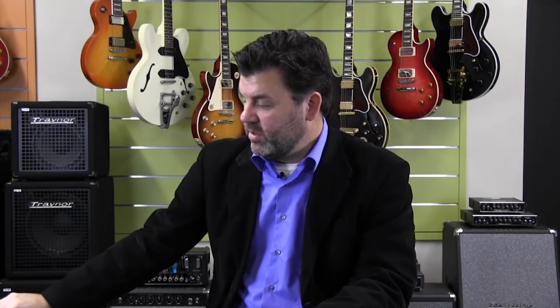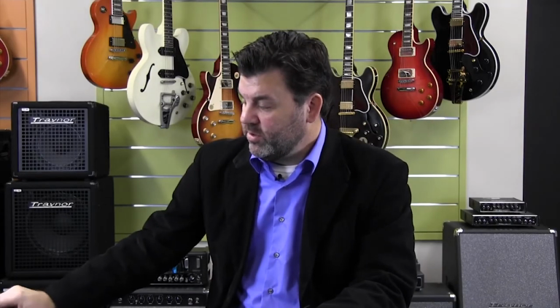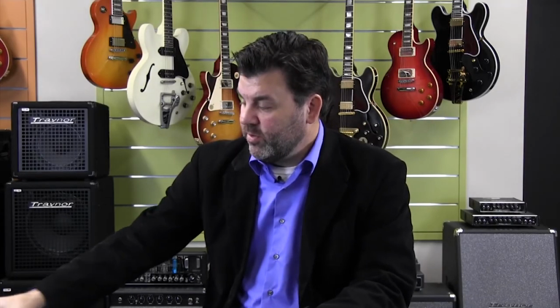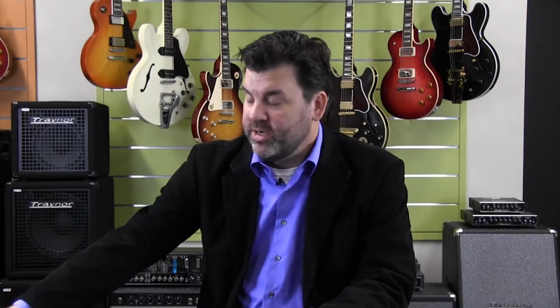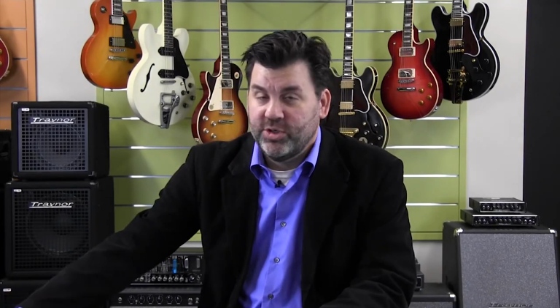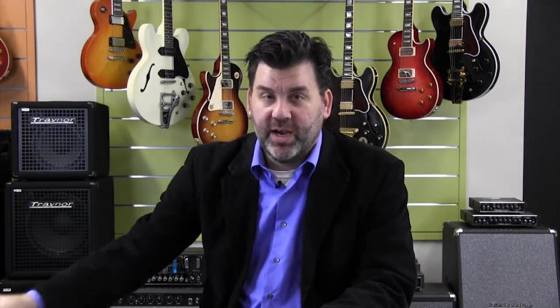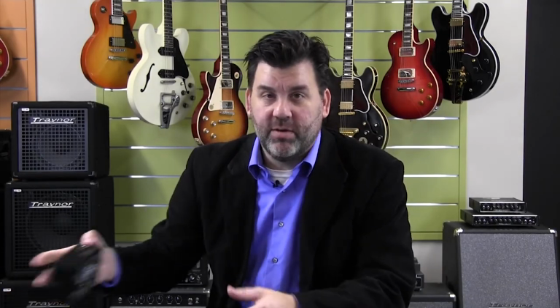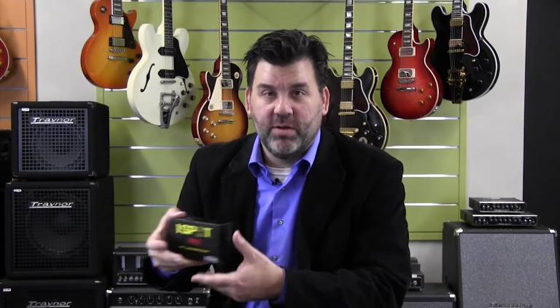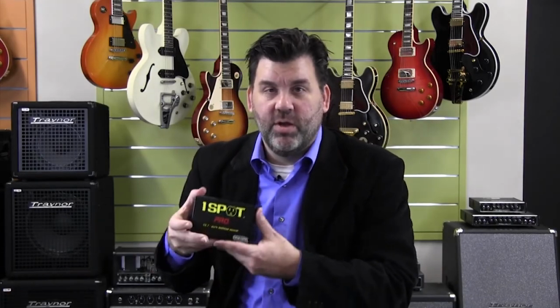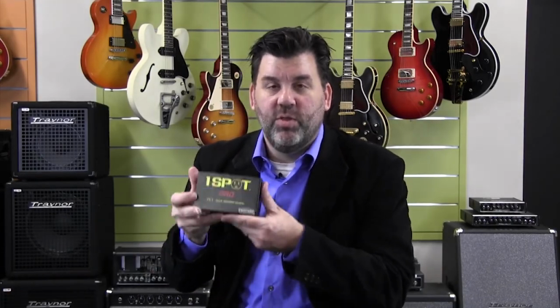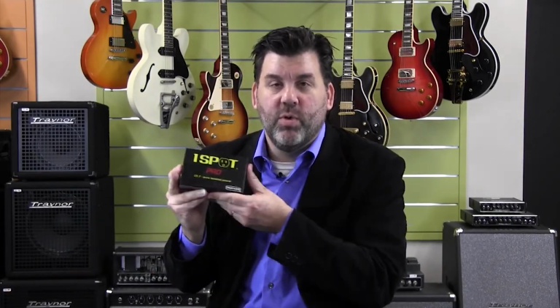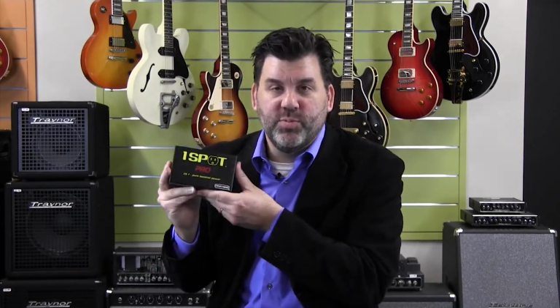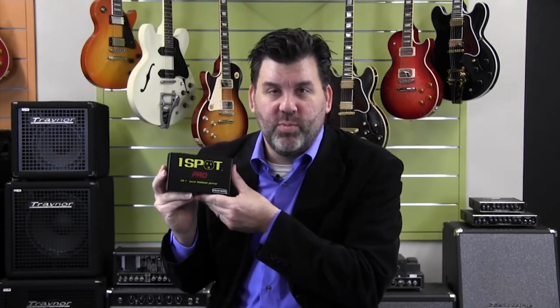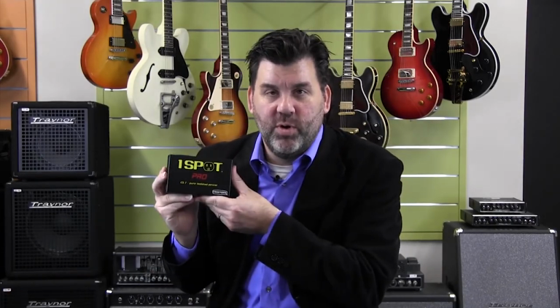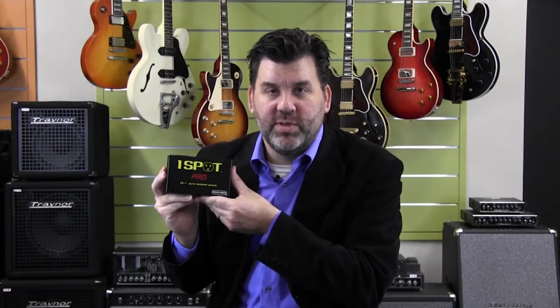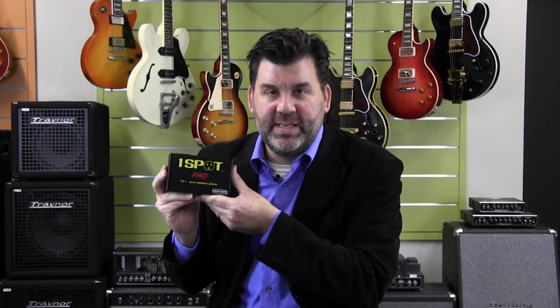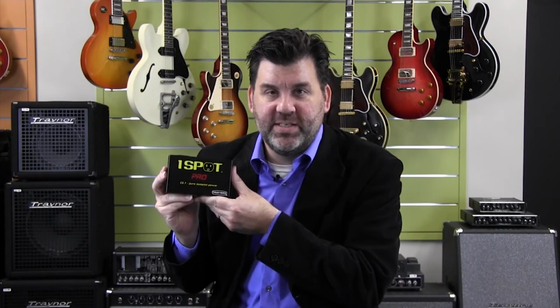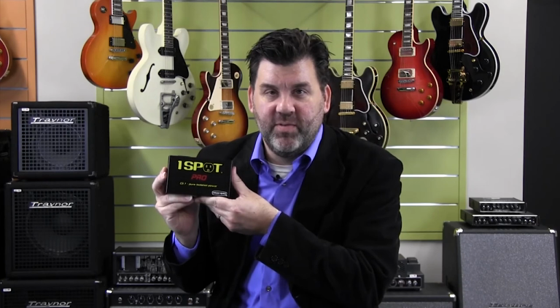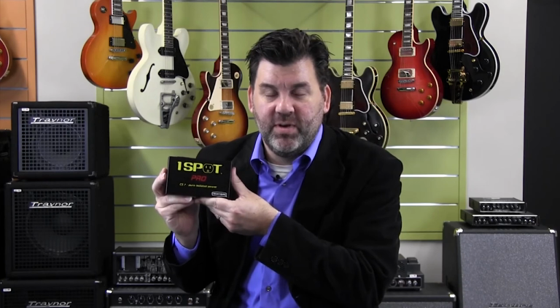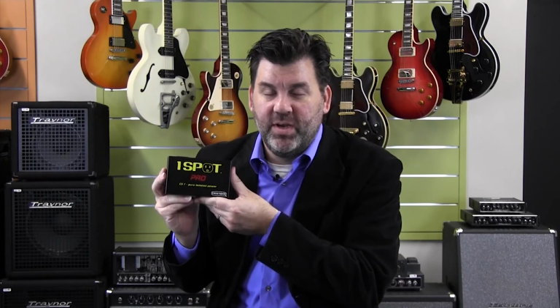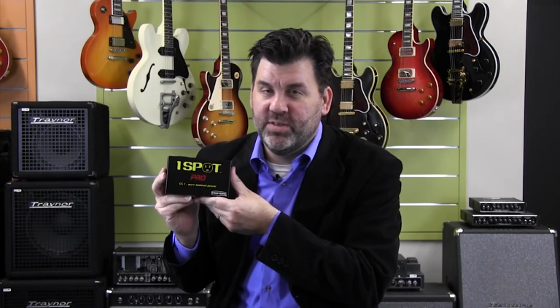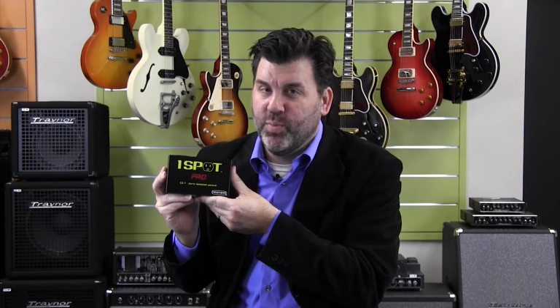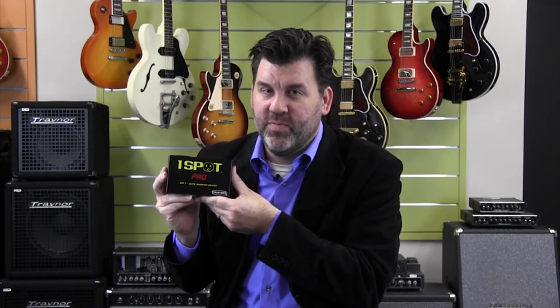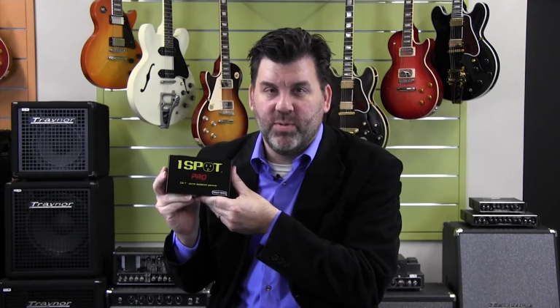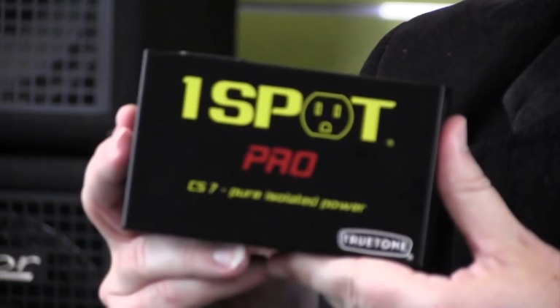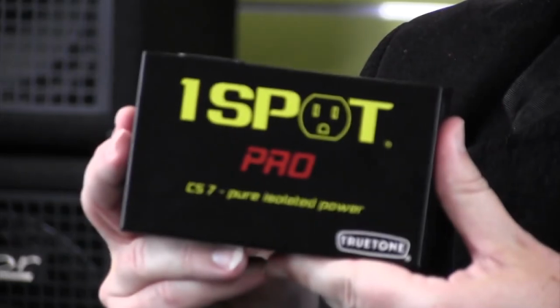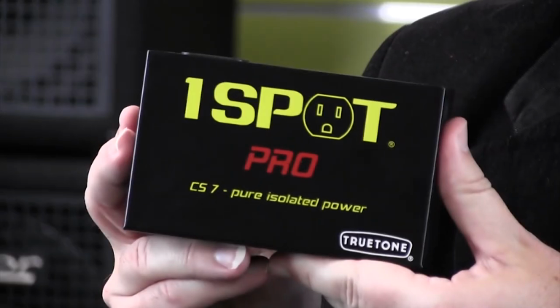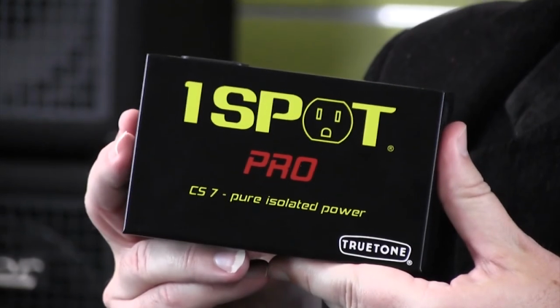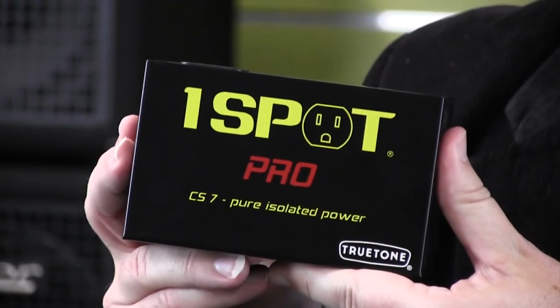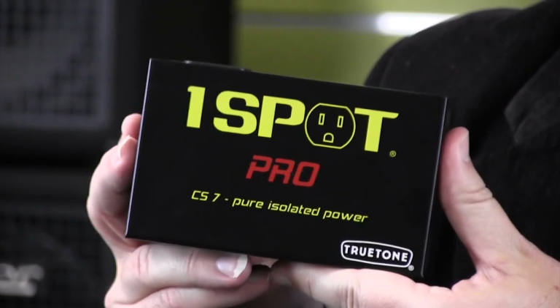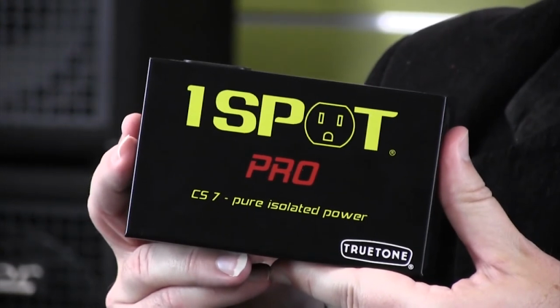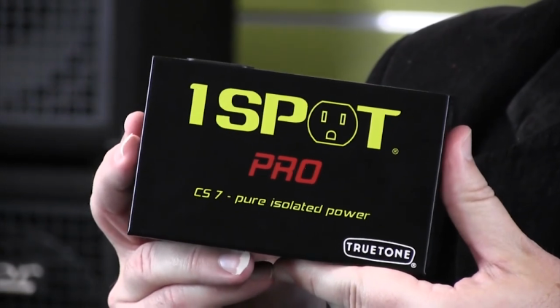So check out the OneSpot Pro CS7 — it's the perfect power solution for your pedal board.